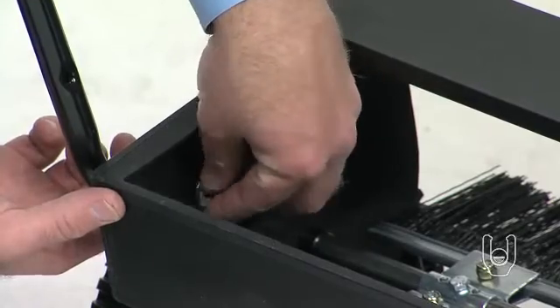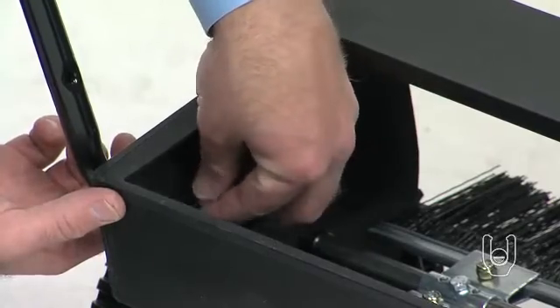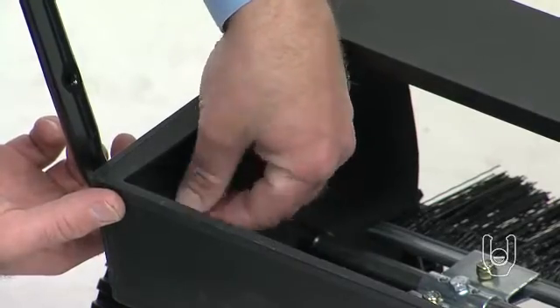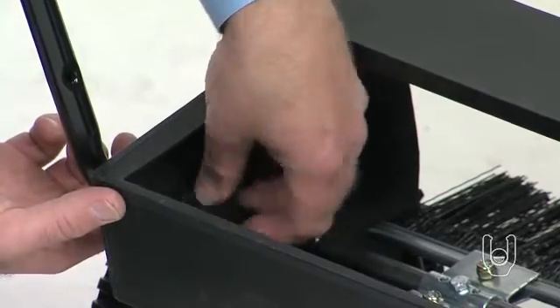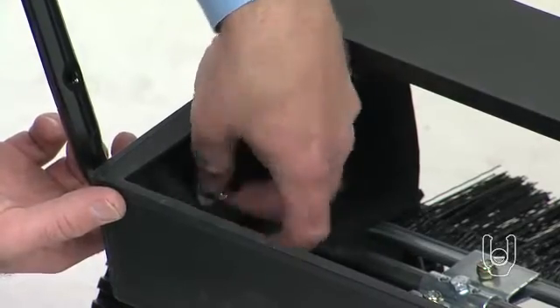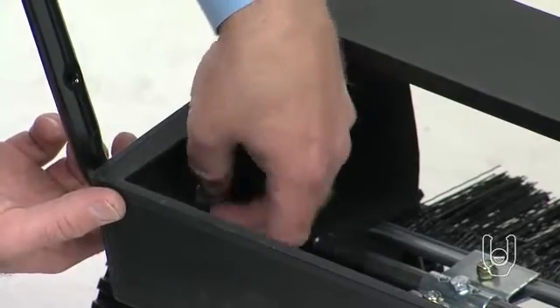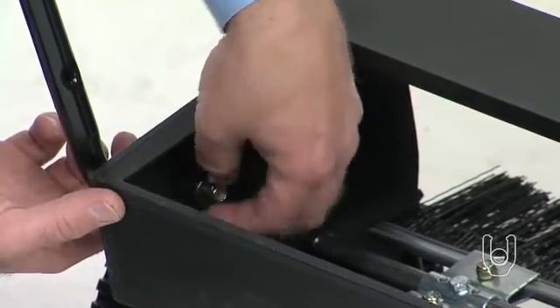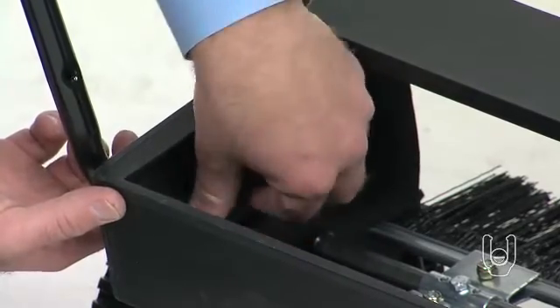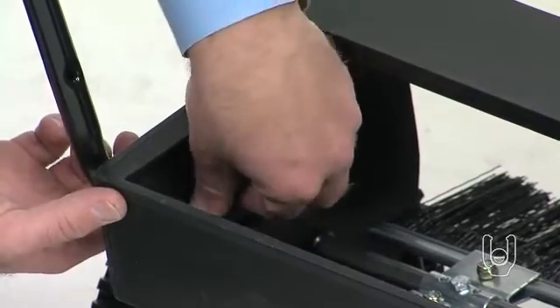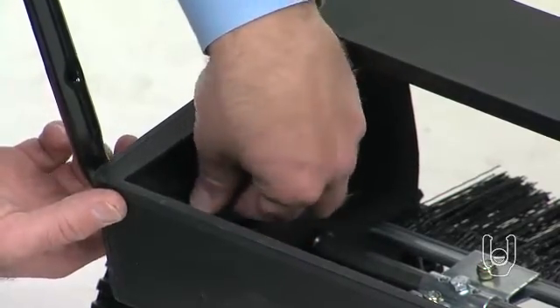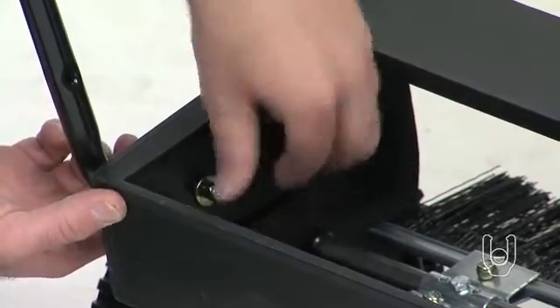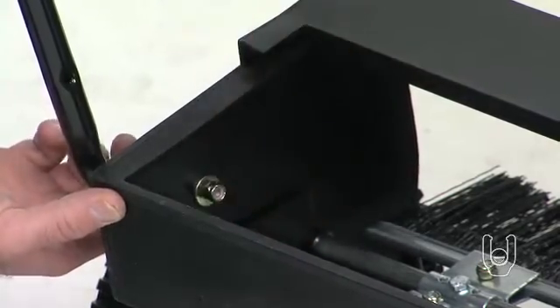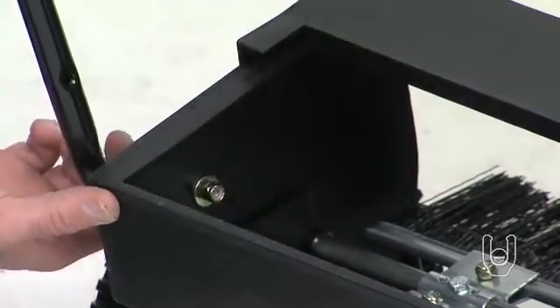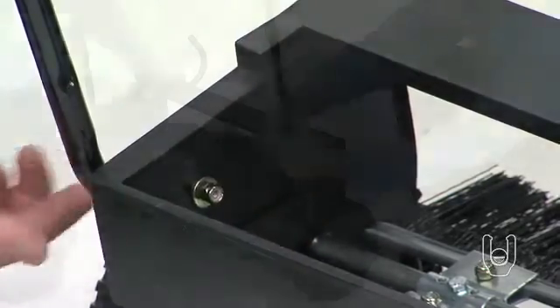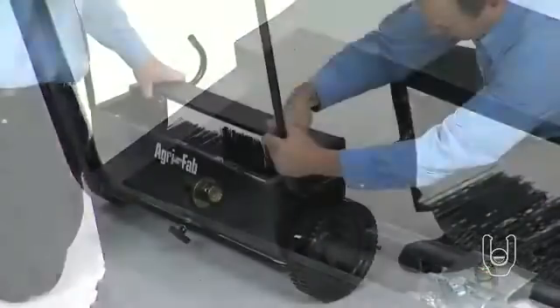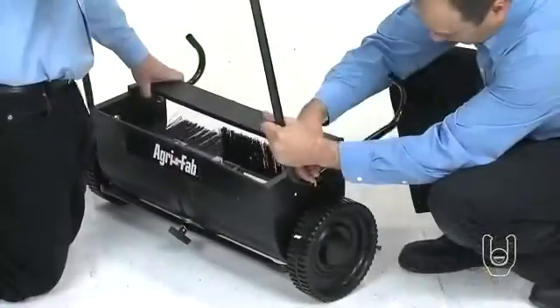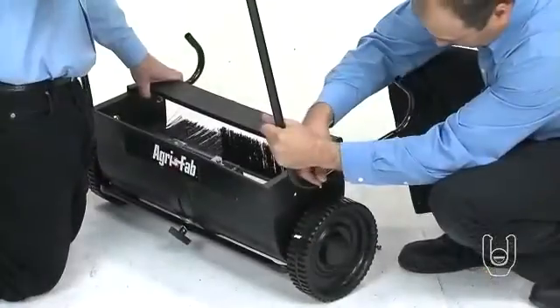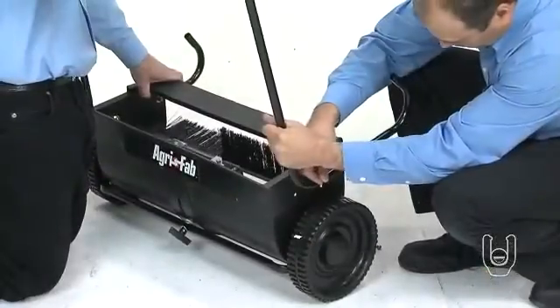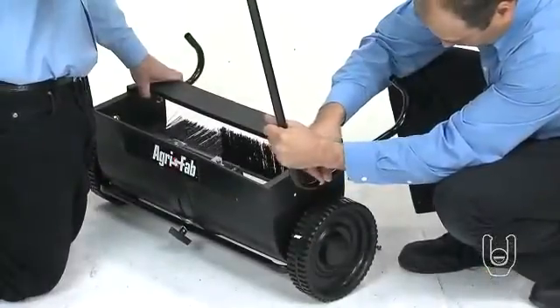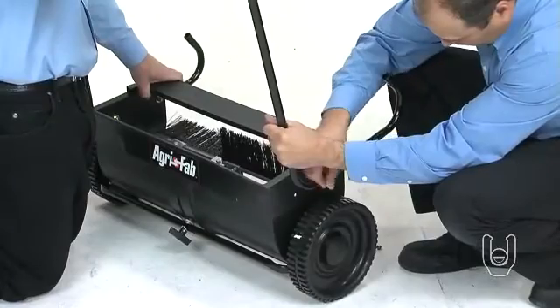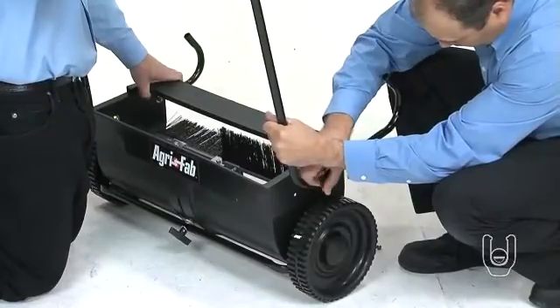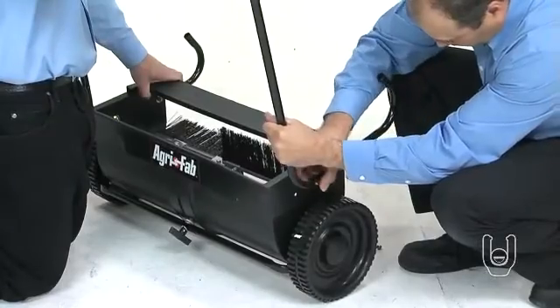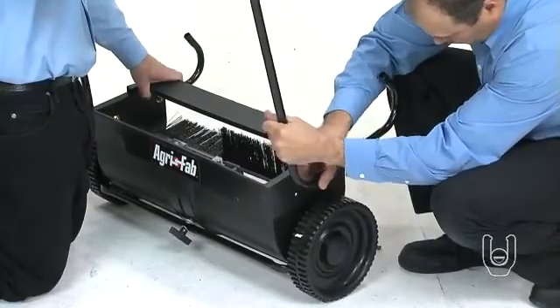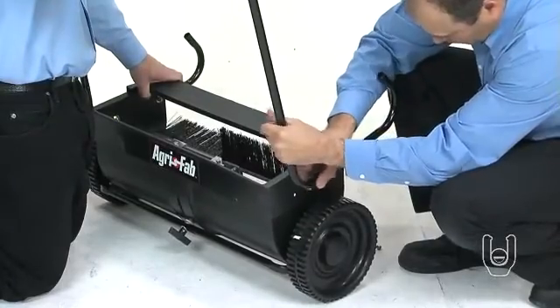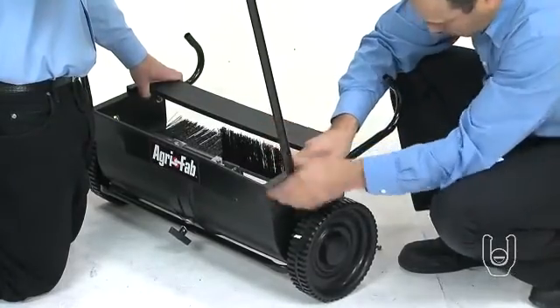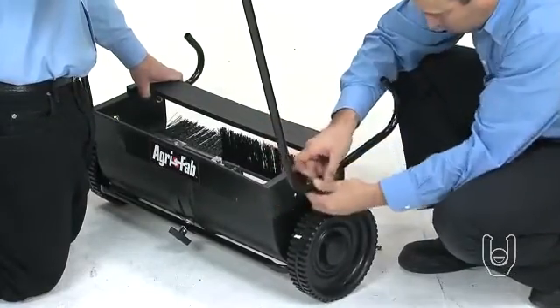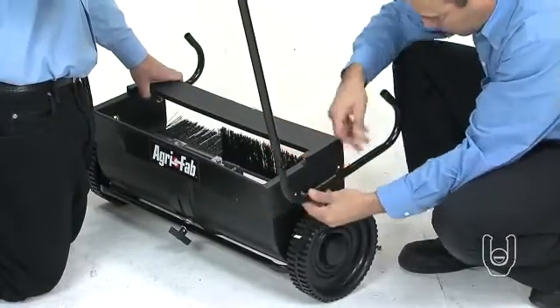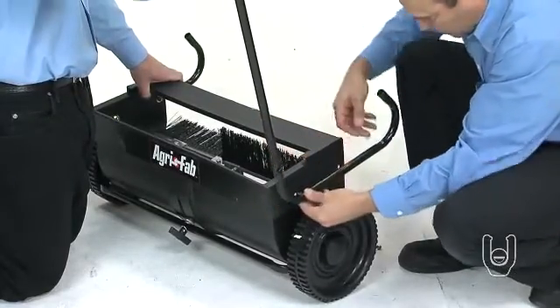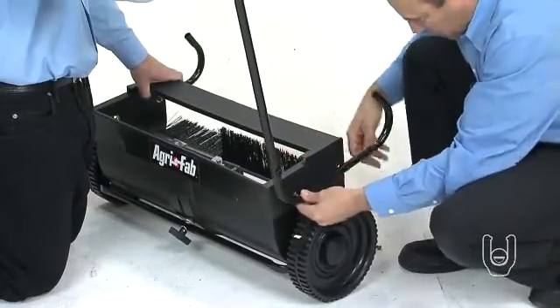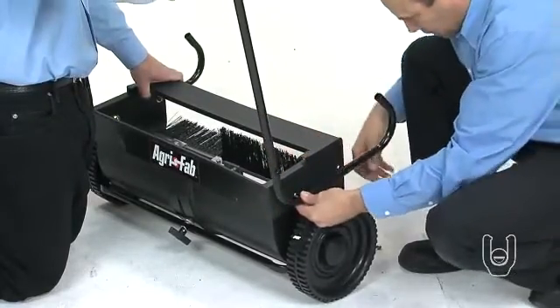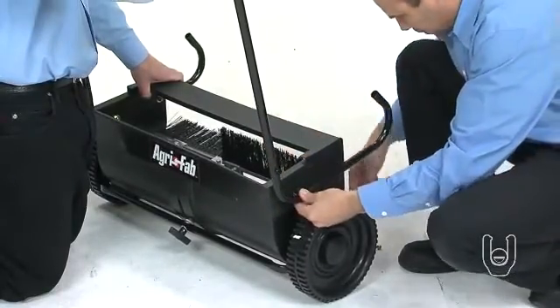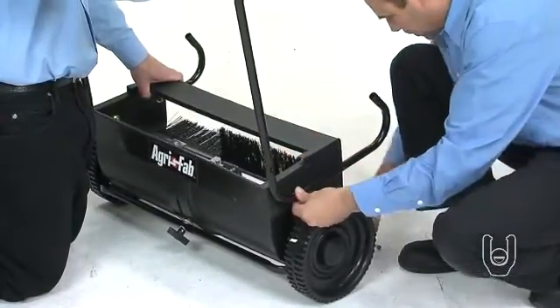Right now, just tighten the nuts onto the bolts by hand. Repeat on the other side of the sweeper to secure the other leg stand tube.